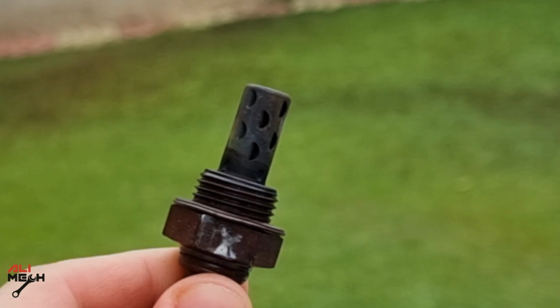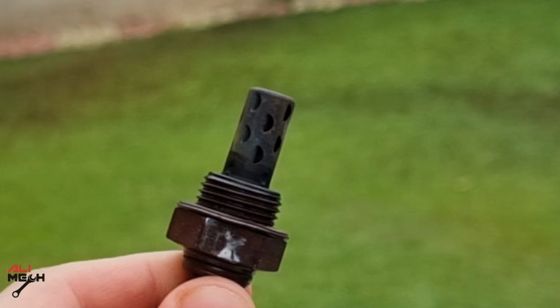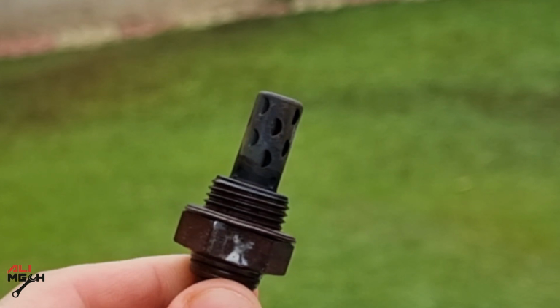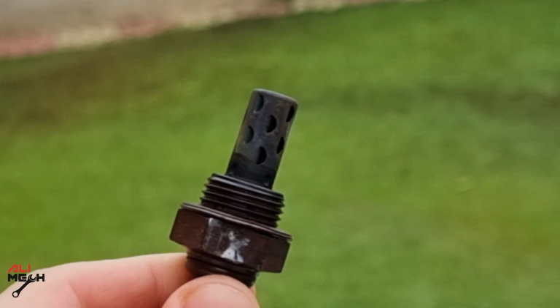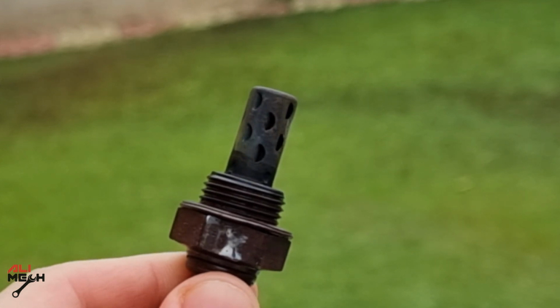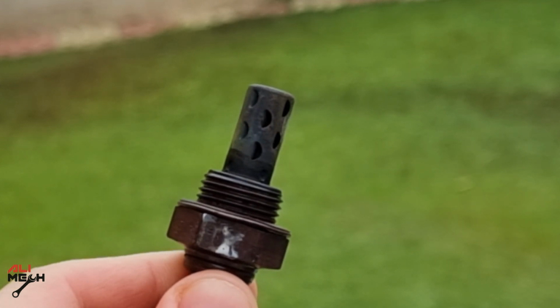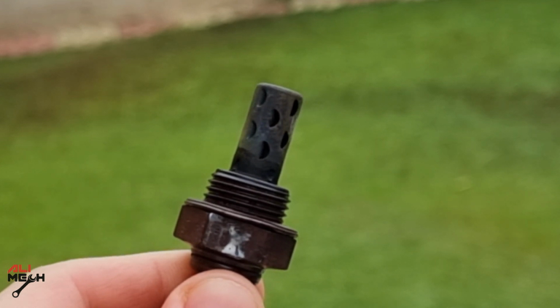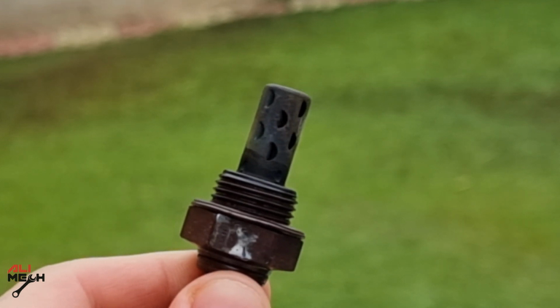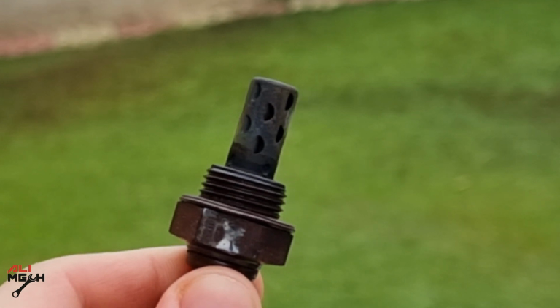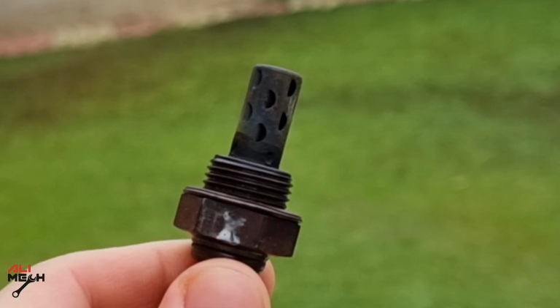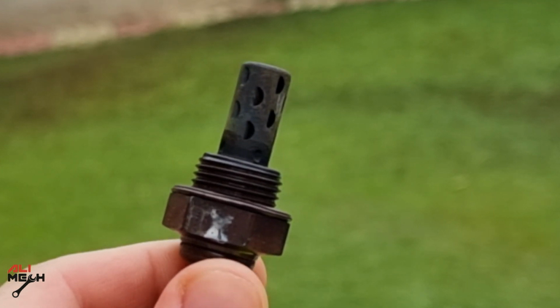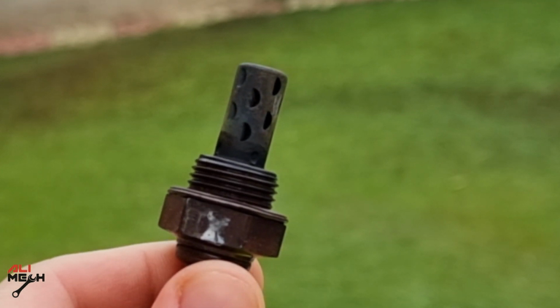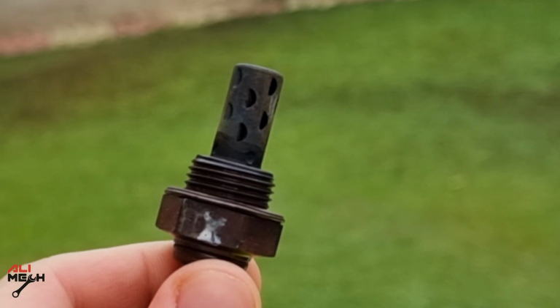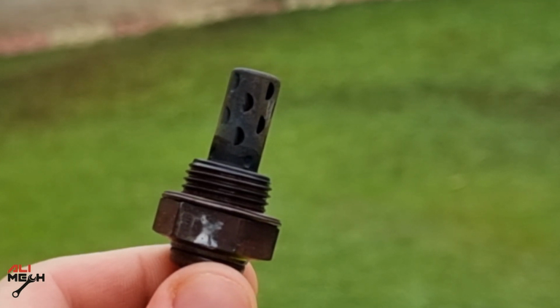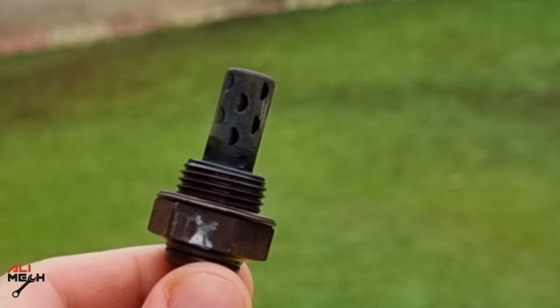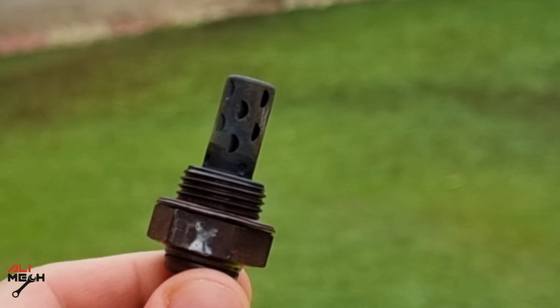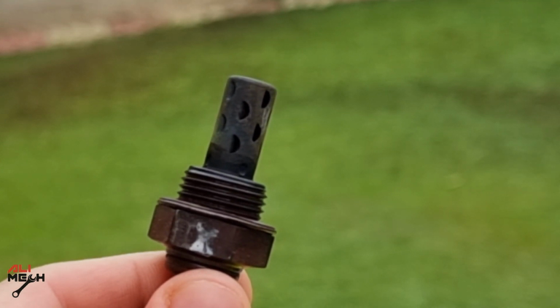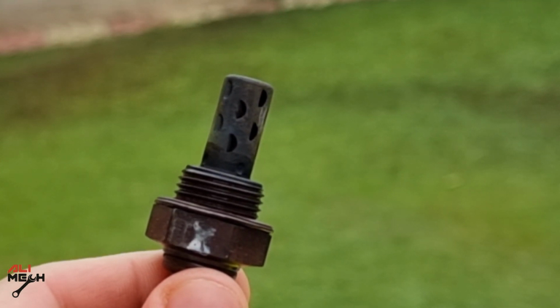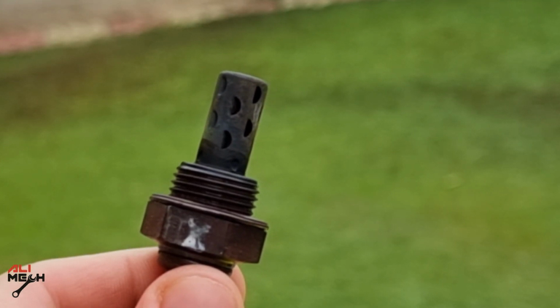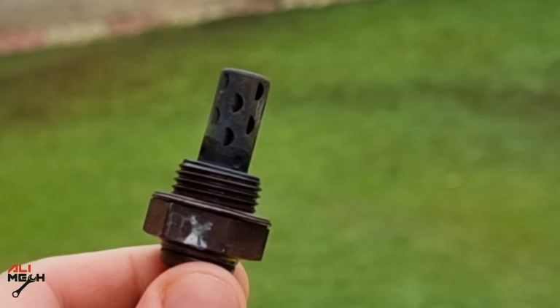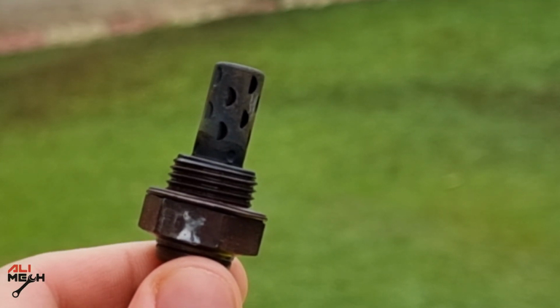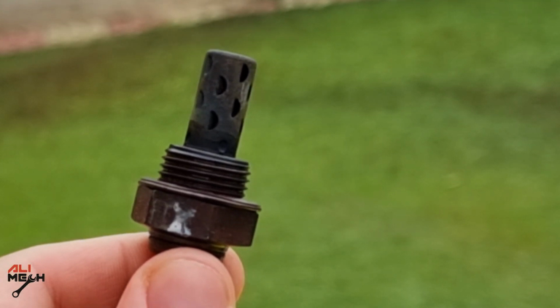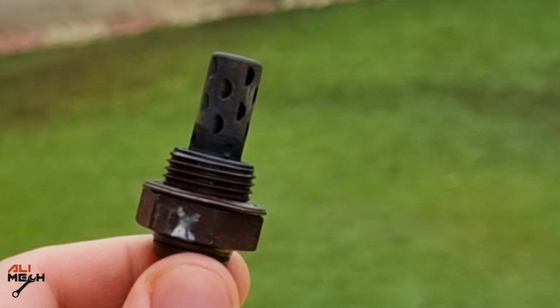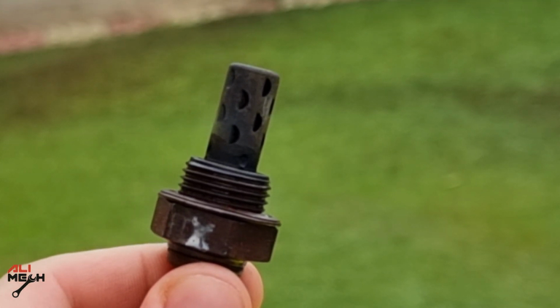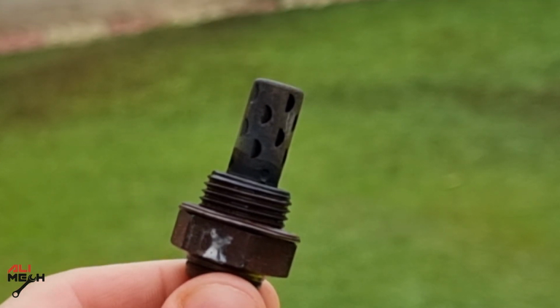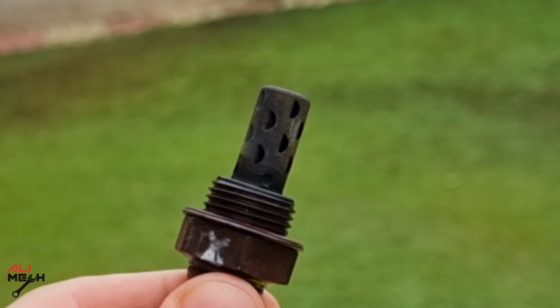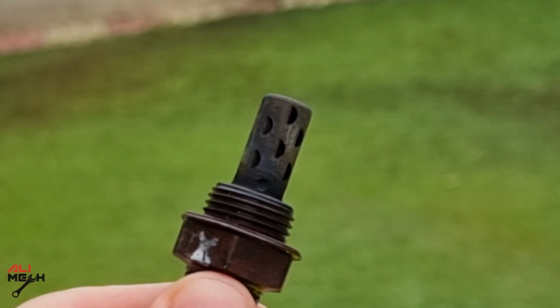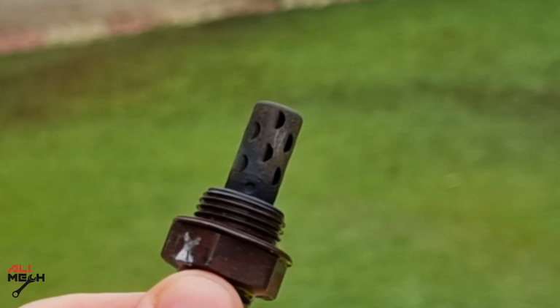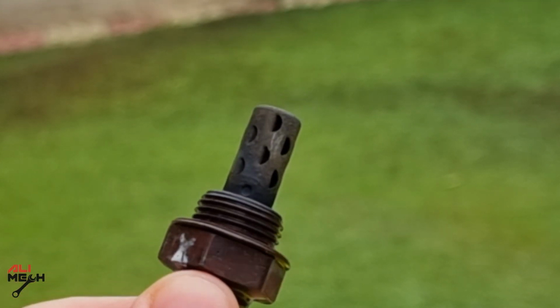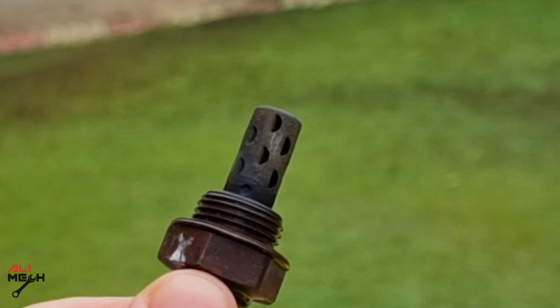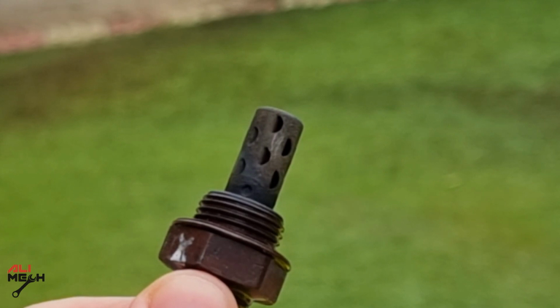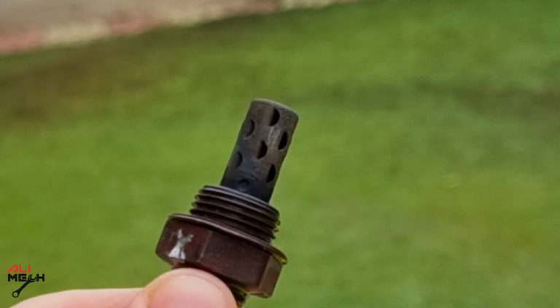Hello, it's Alimiak. In today's video, I will show you how to clean oxygen sensor and what's not to do when cleaning oxygen sensor.